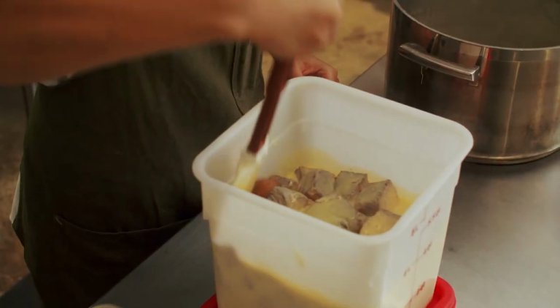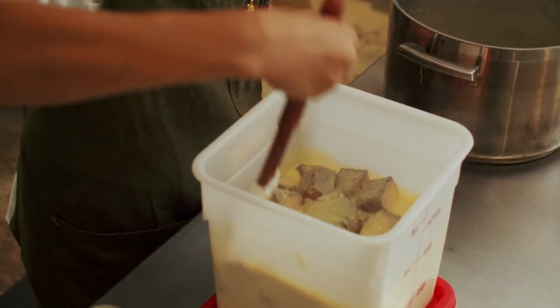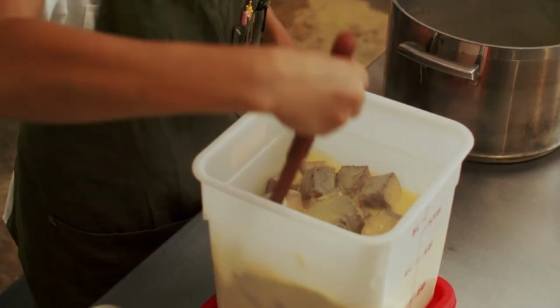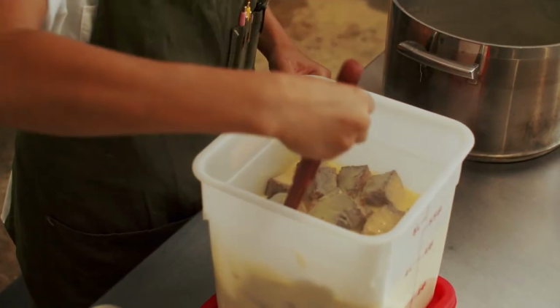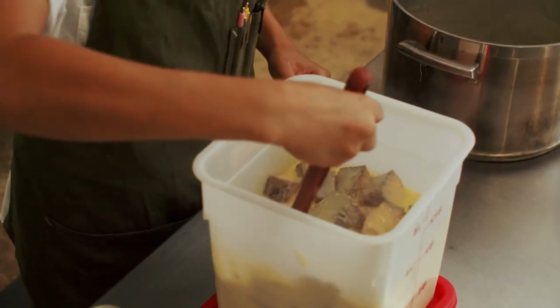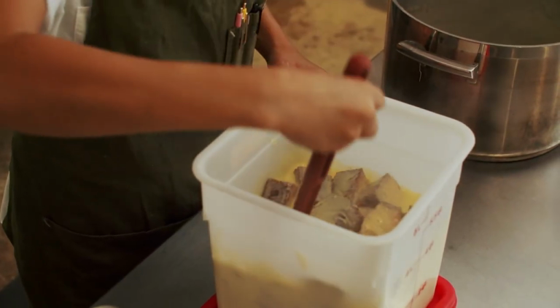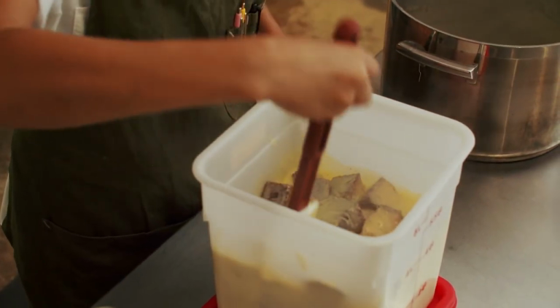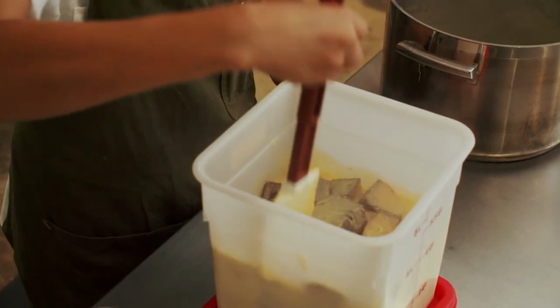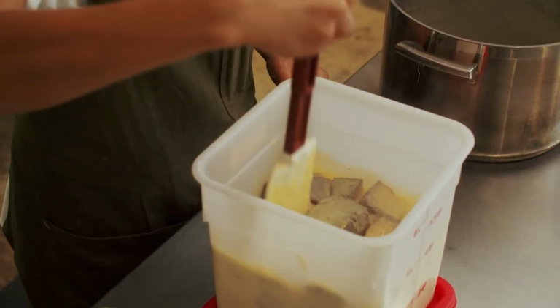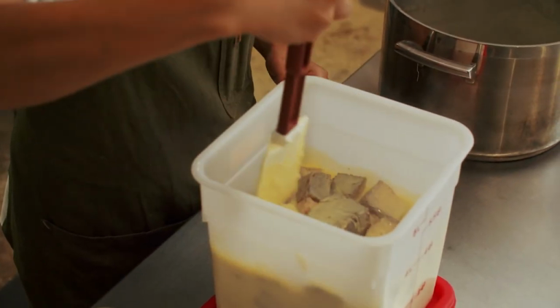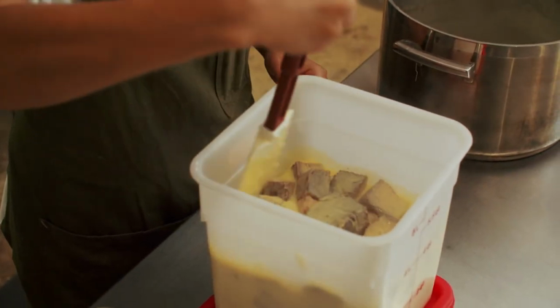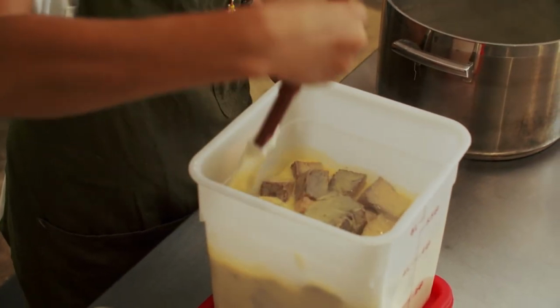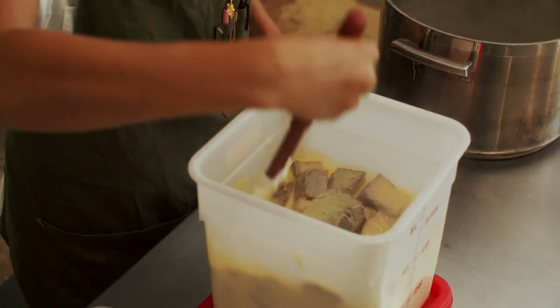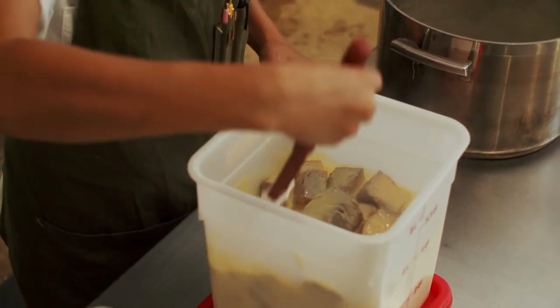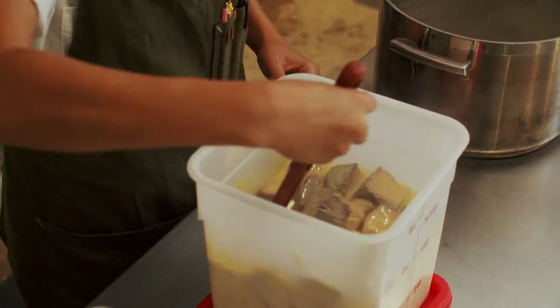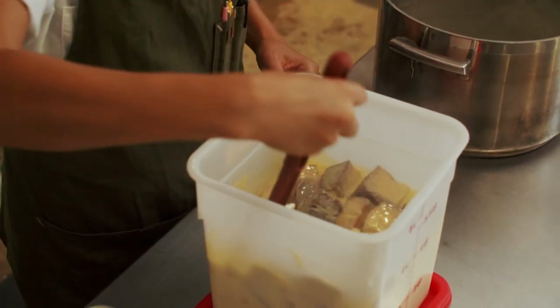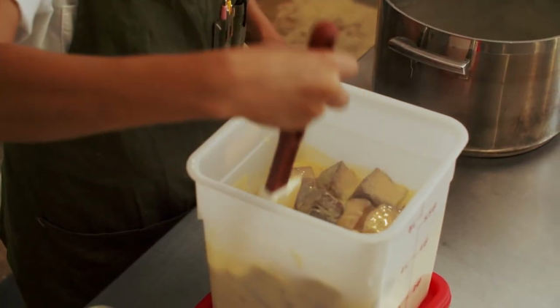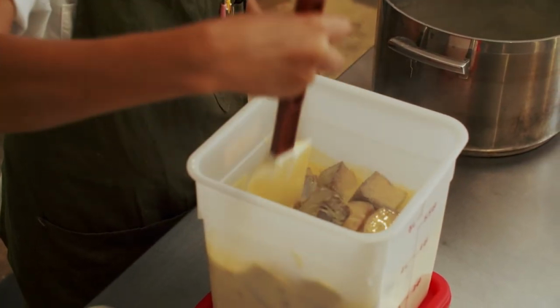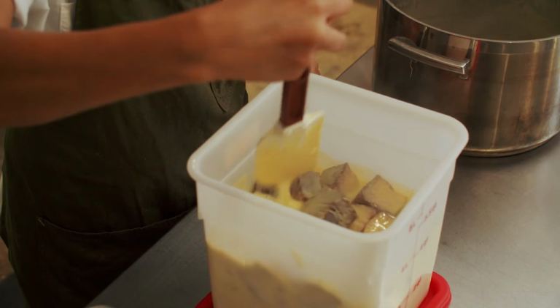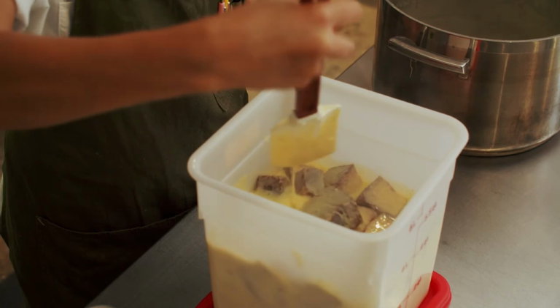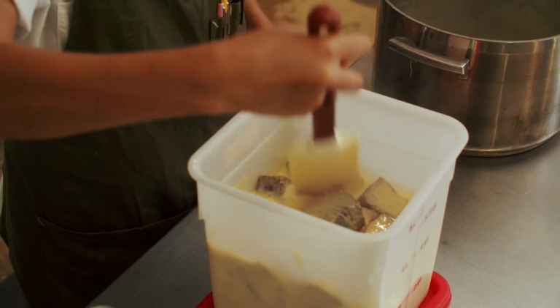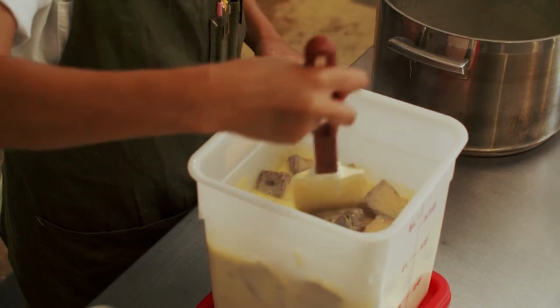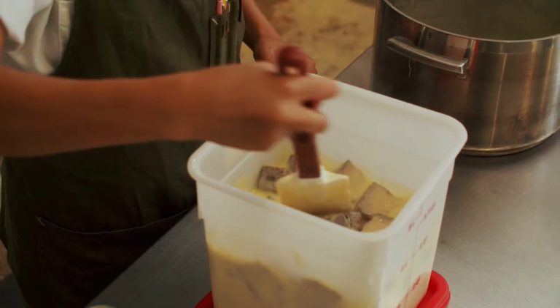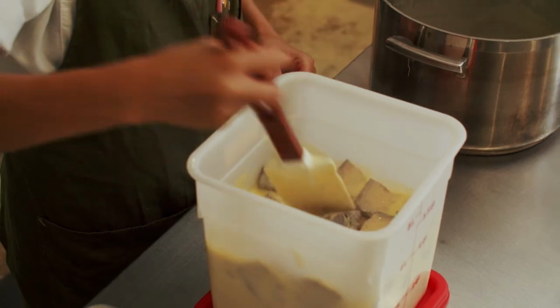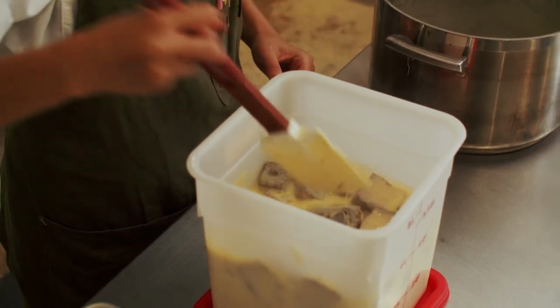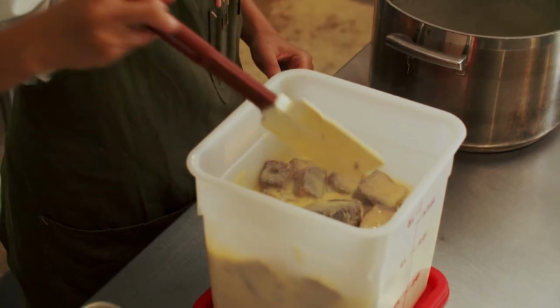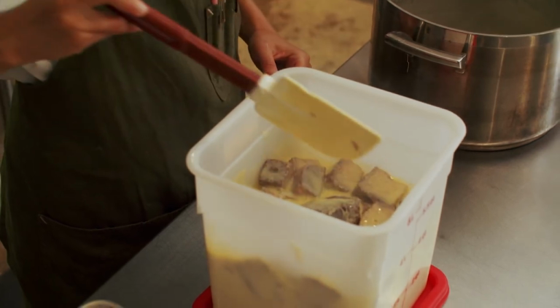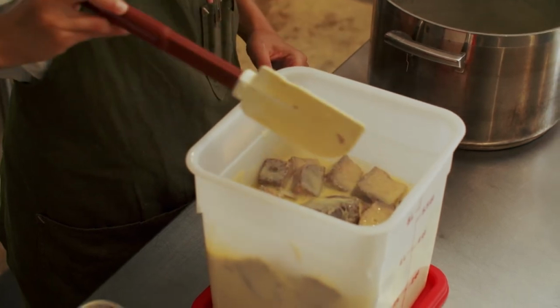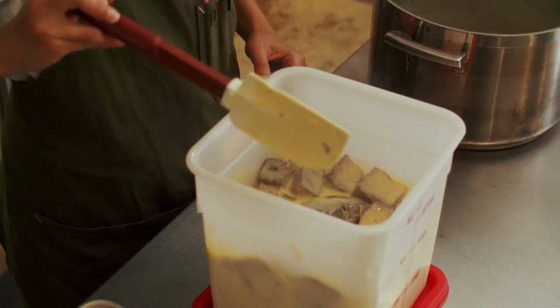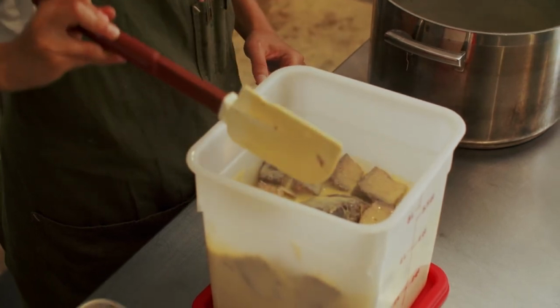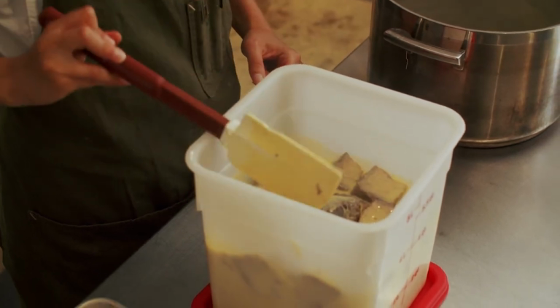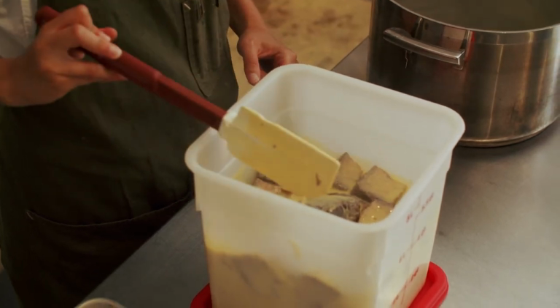Now I'll take you over to the market window where you can get a scoop of the butter croissant ice cream.